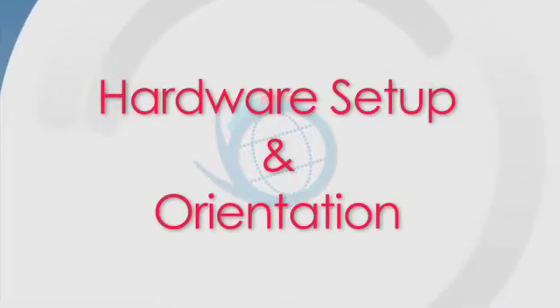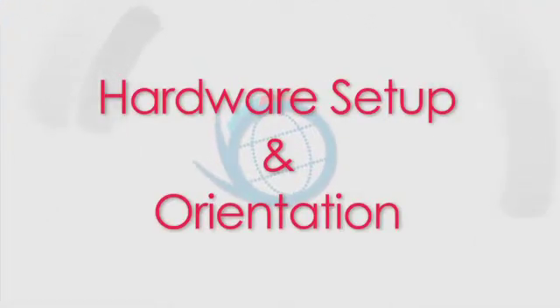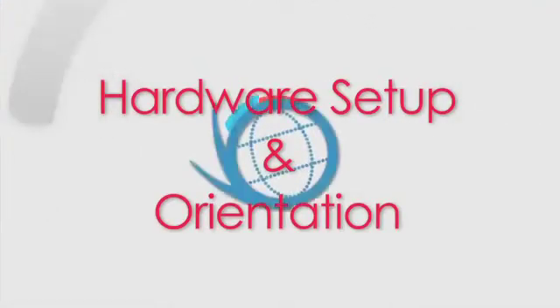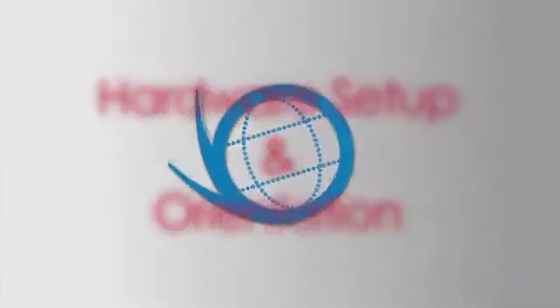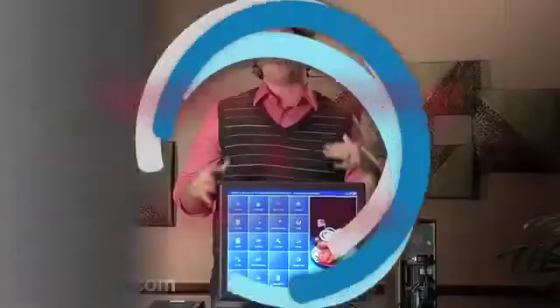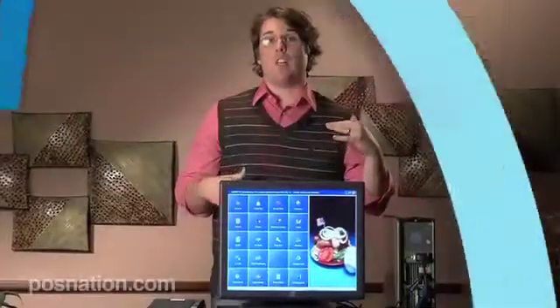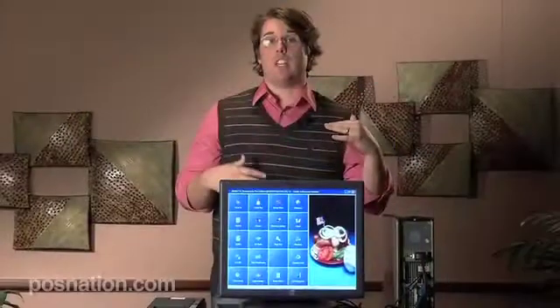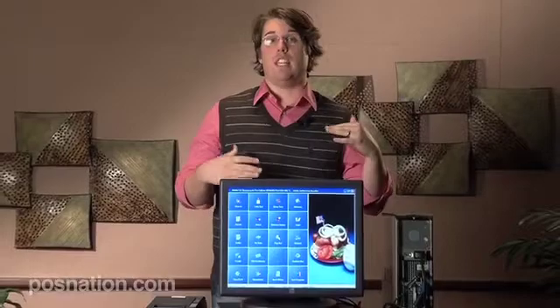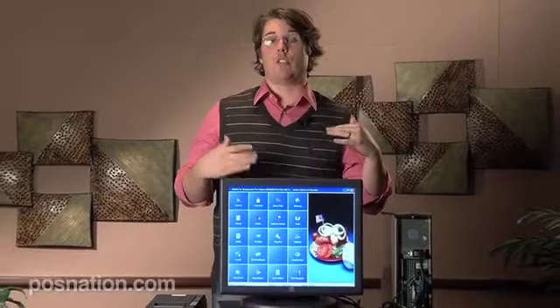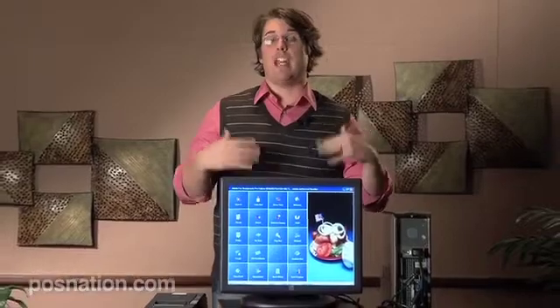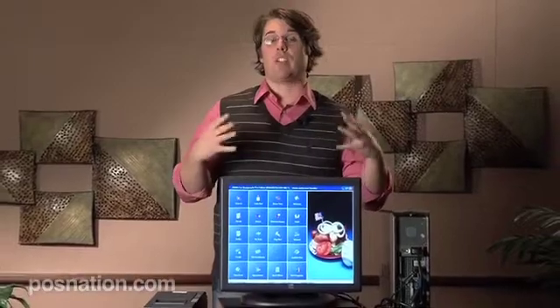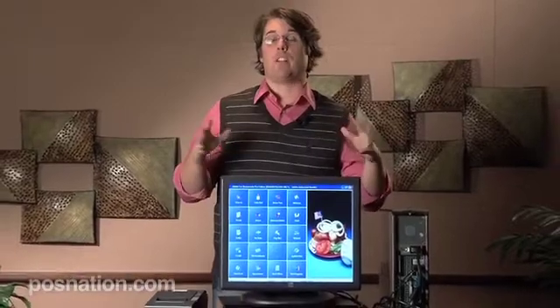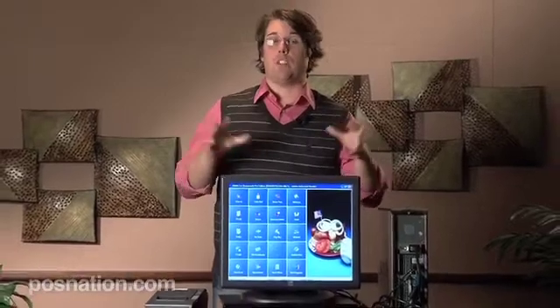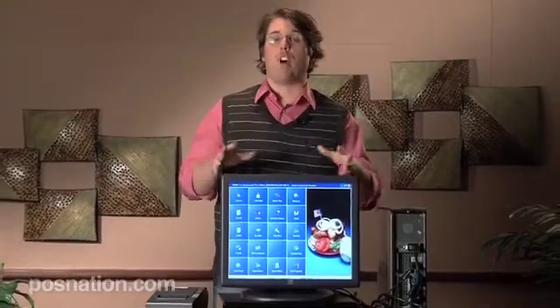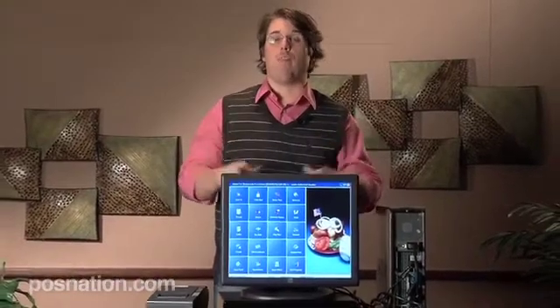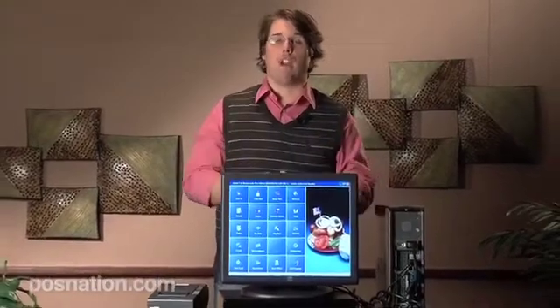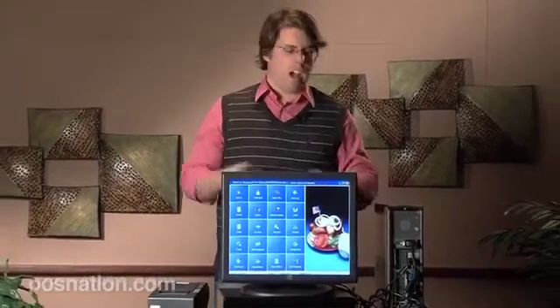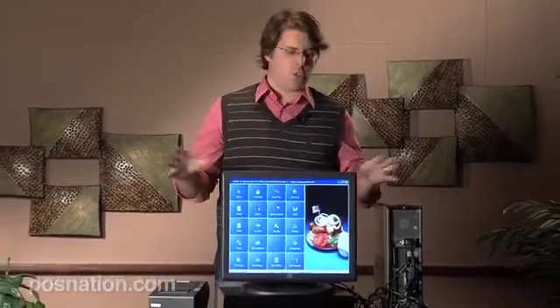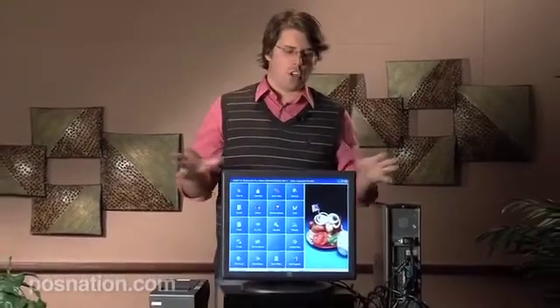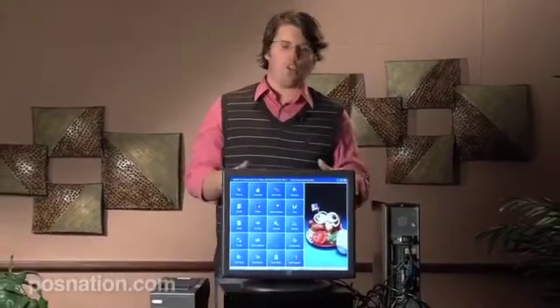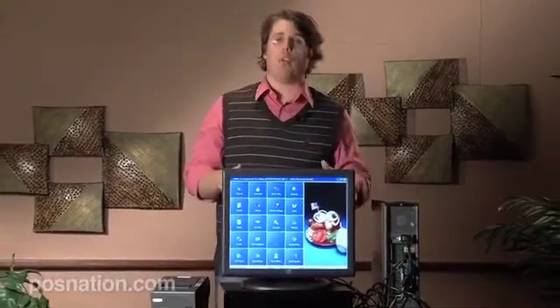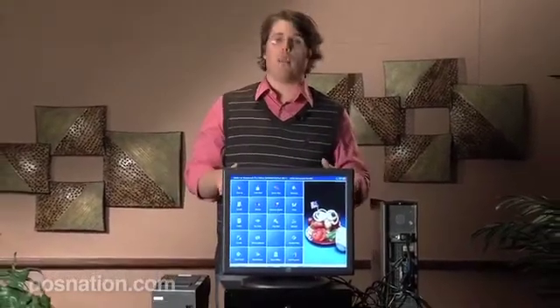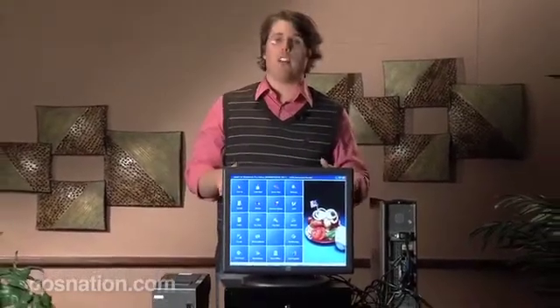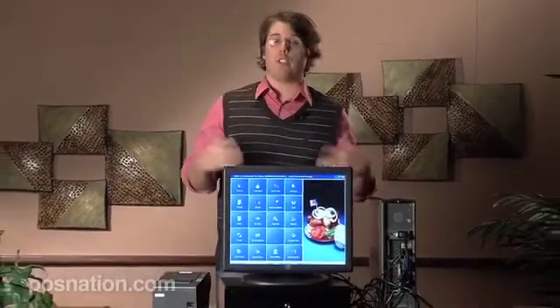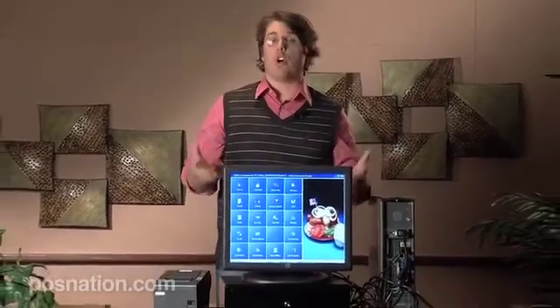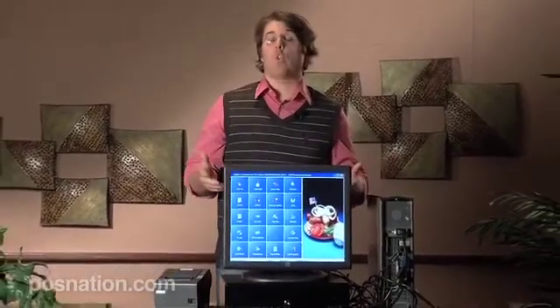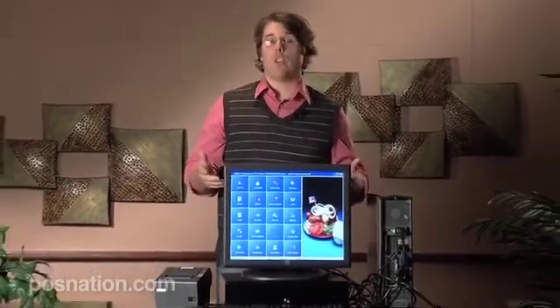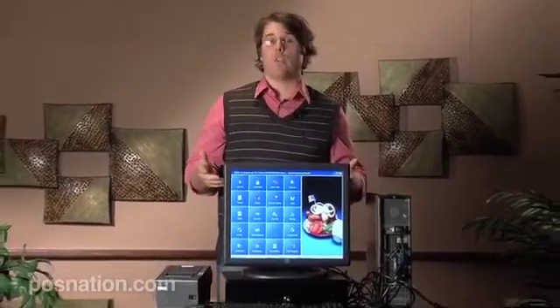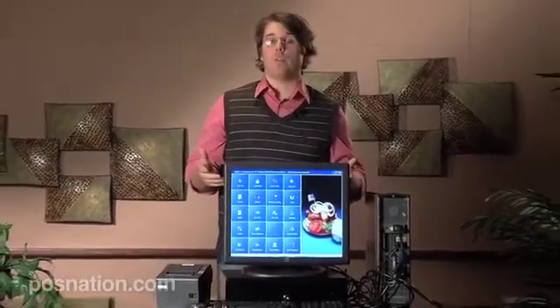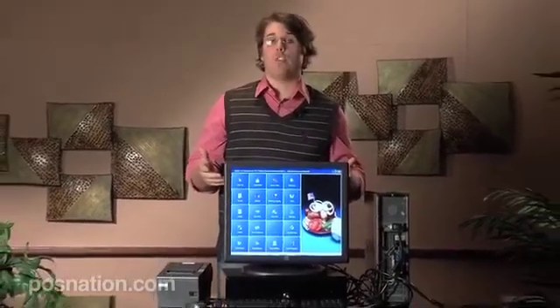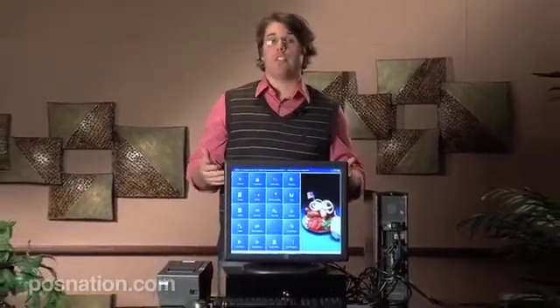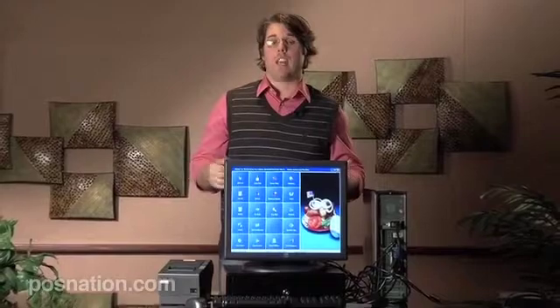Before we immerse ourselves in the training aspect with the software, I just wanted to do a quick rundown of some of the hardware that we're going to be using today.